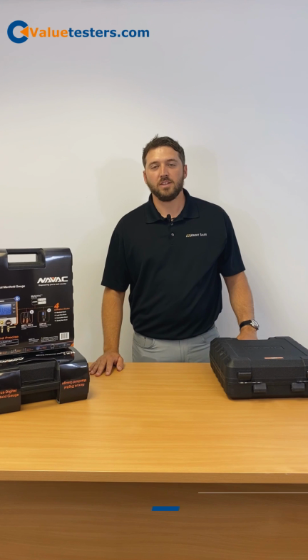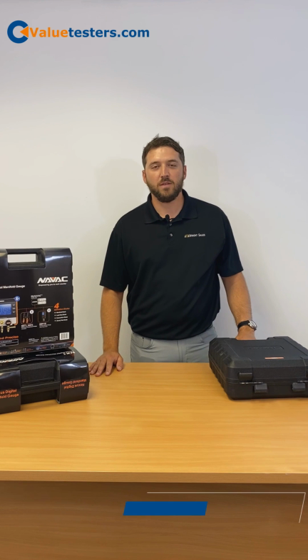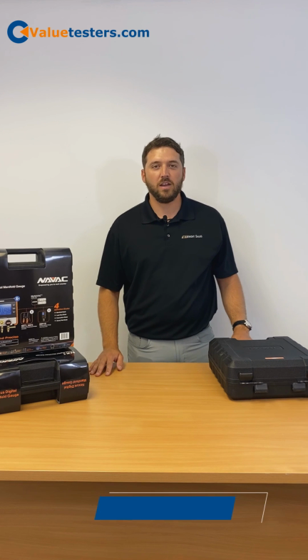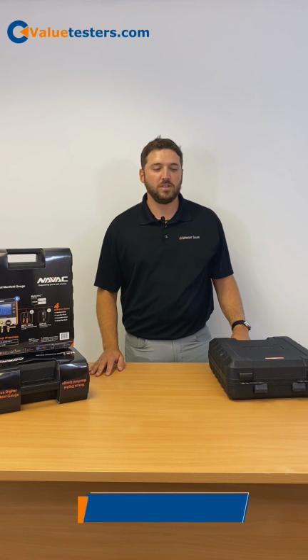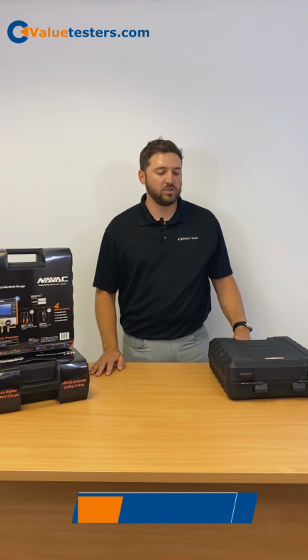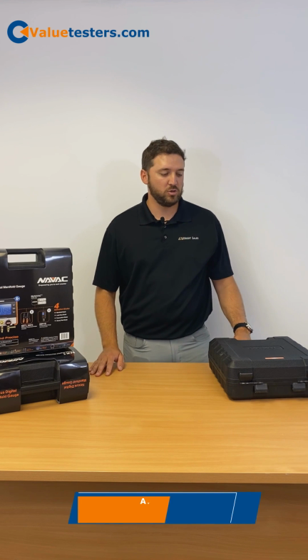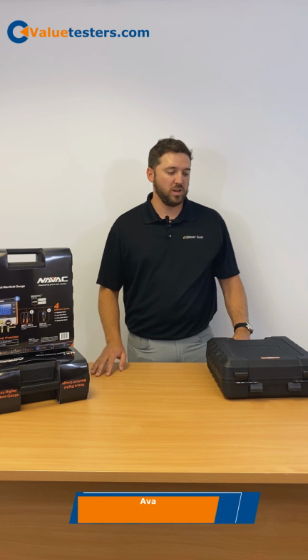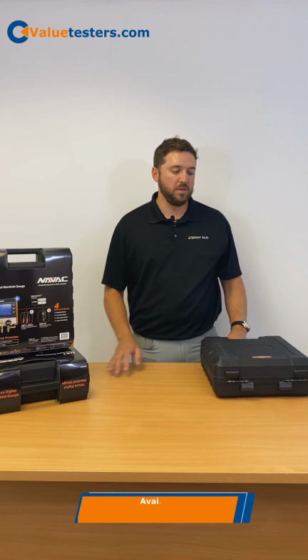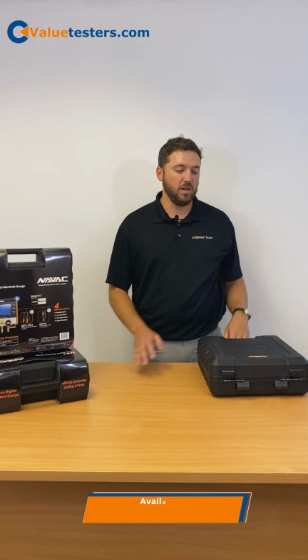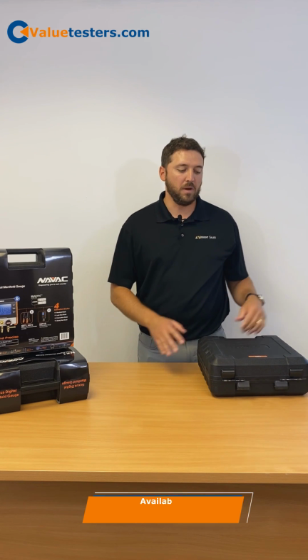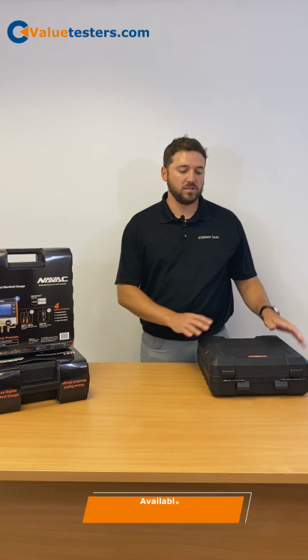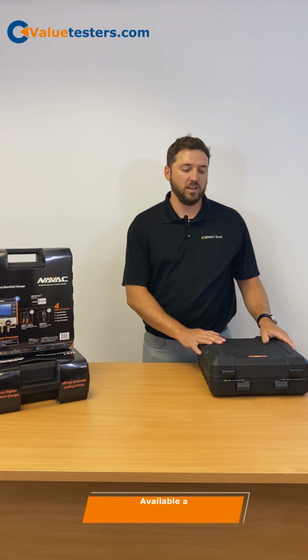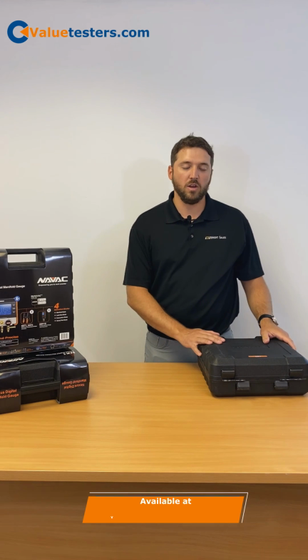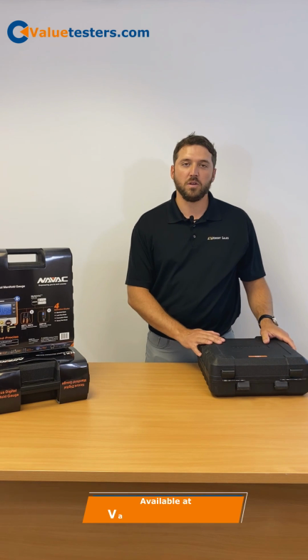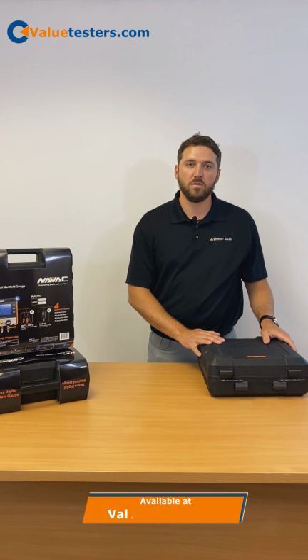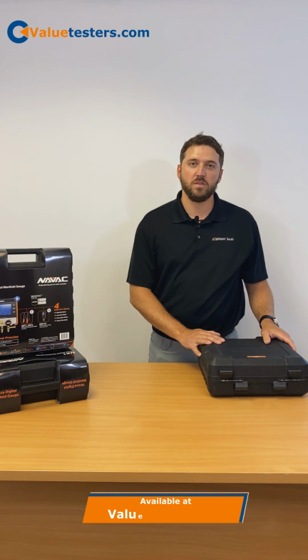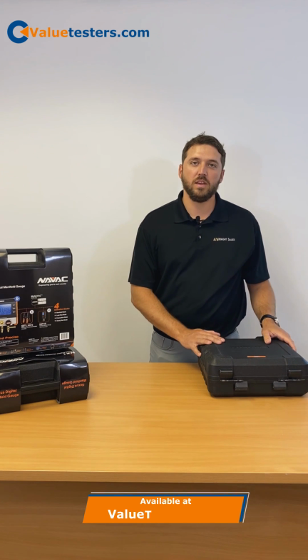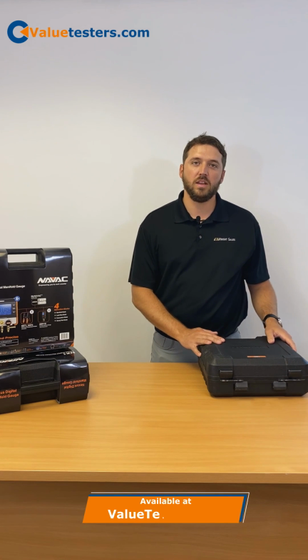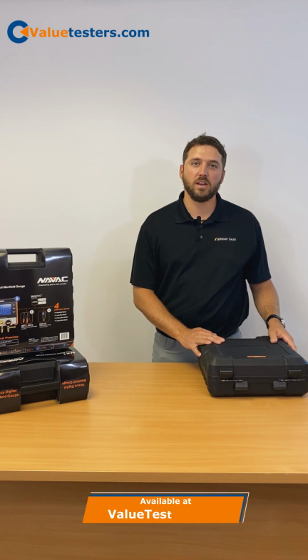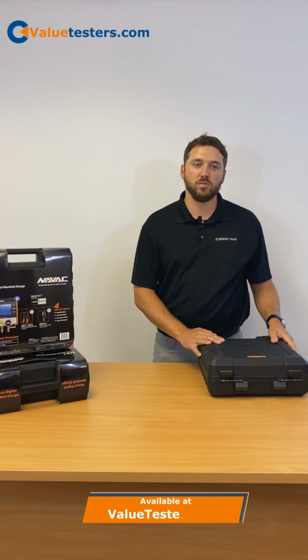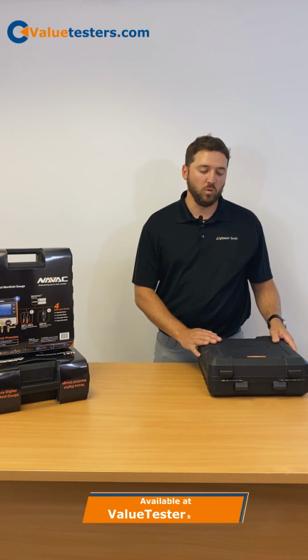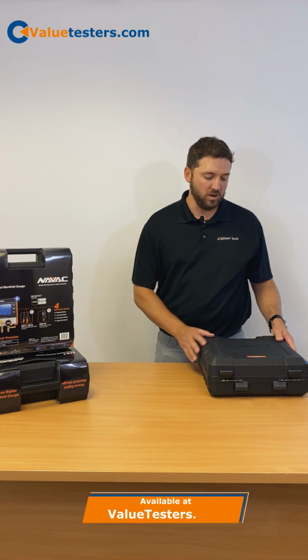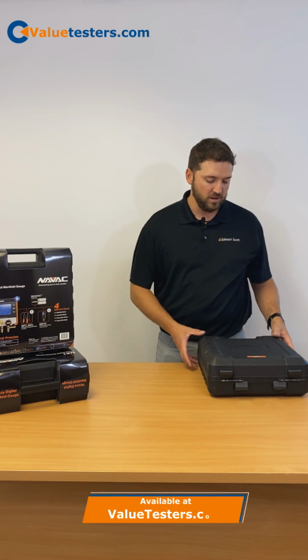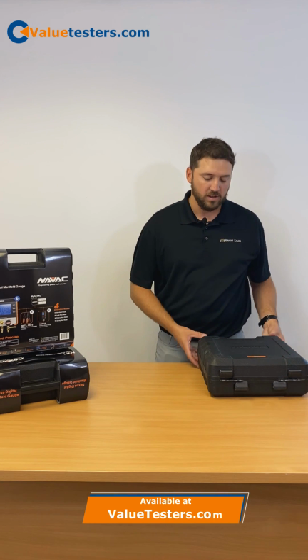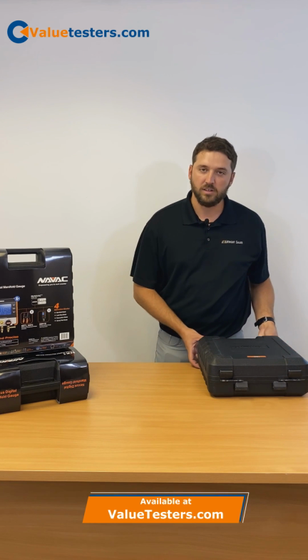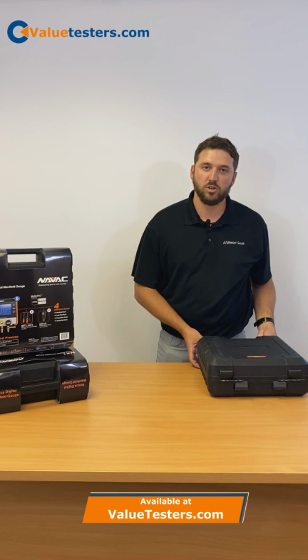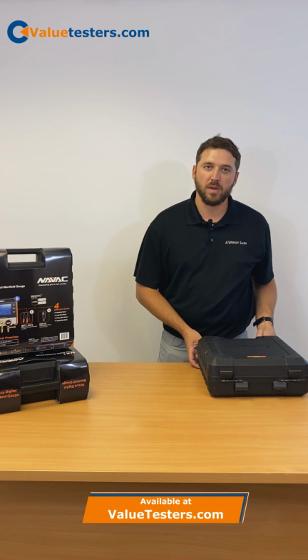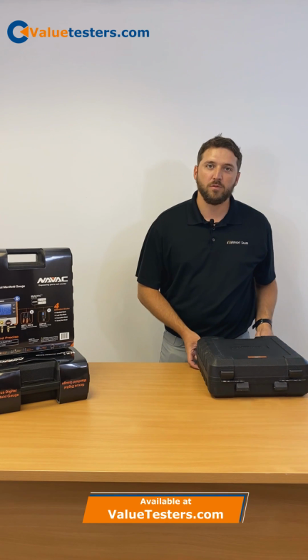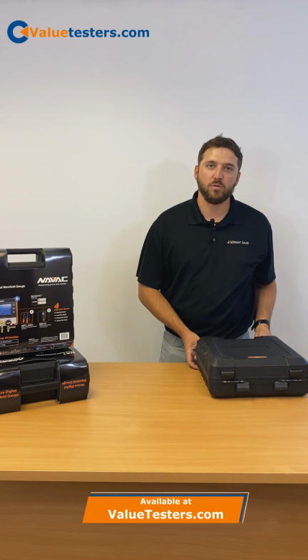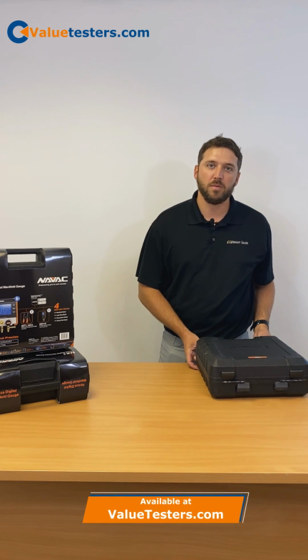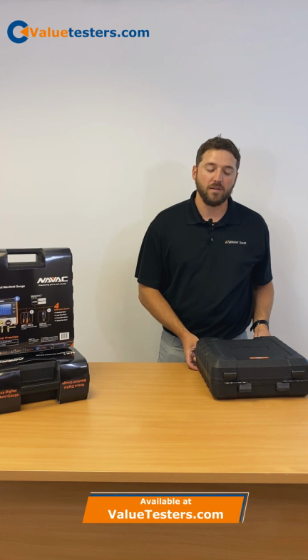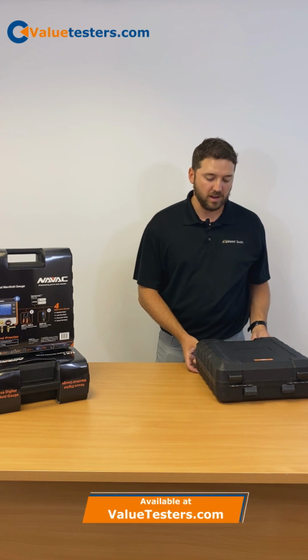Today, value testers, we're going to be unboxing and going over the NX-1 Digital Manifold from NAVAC.